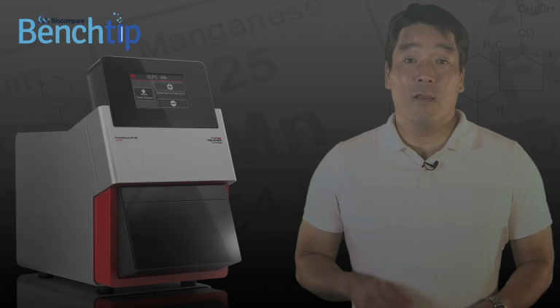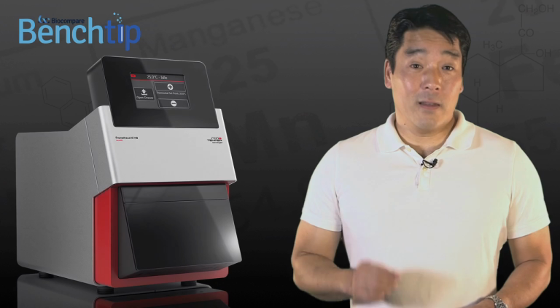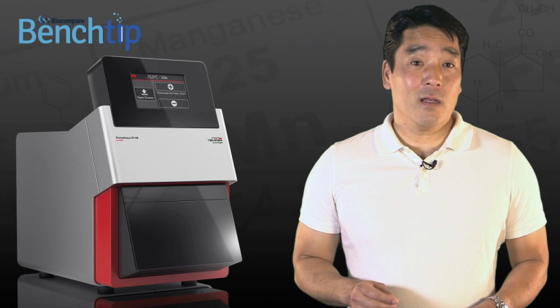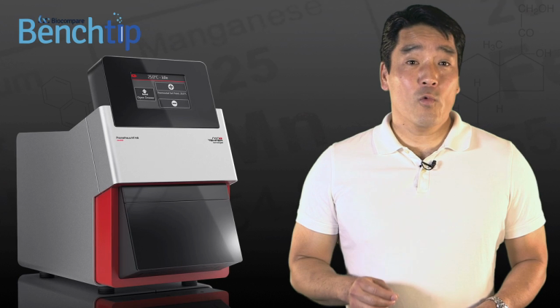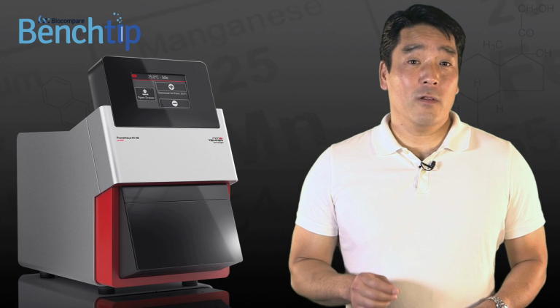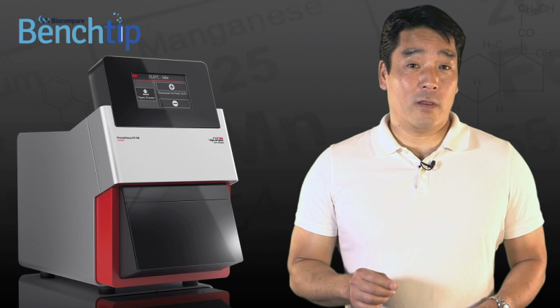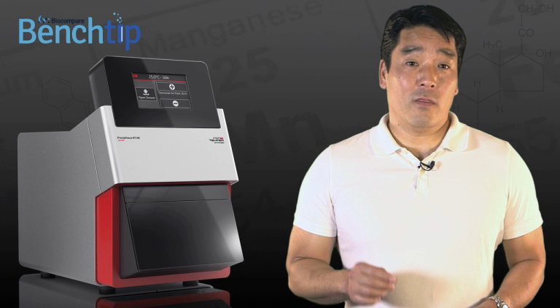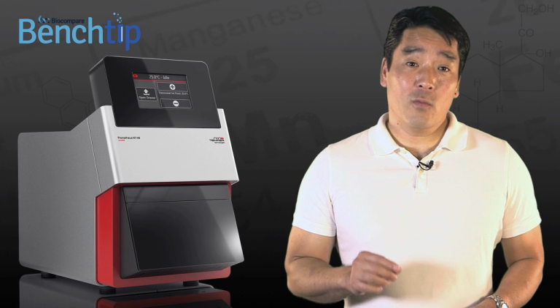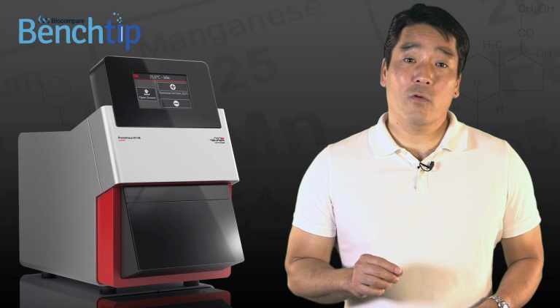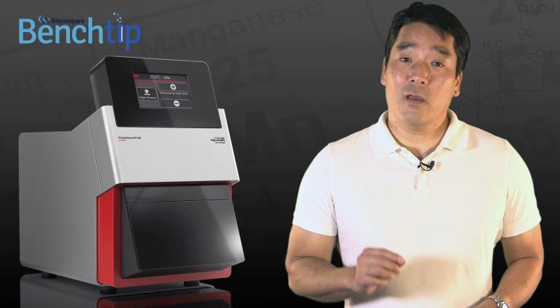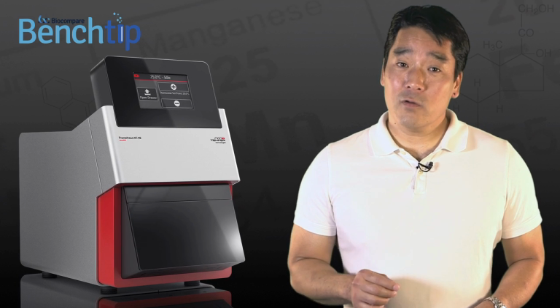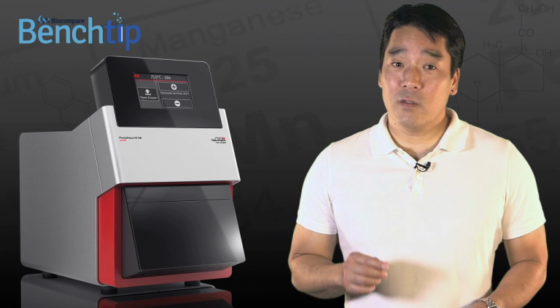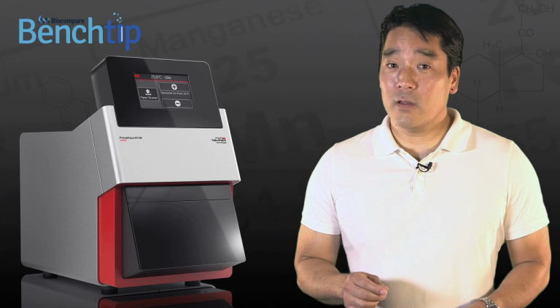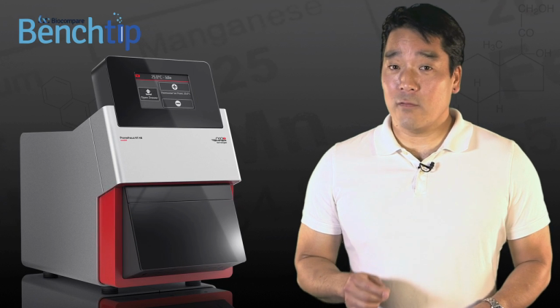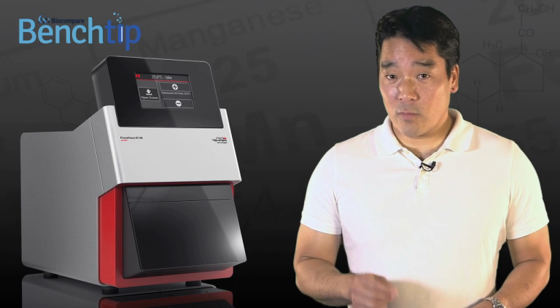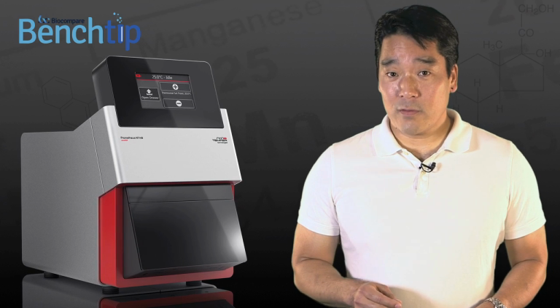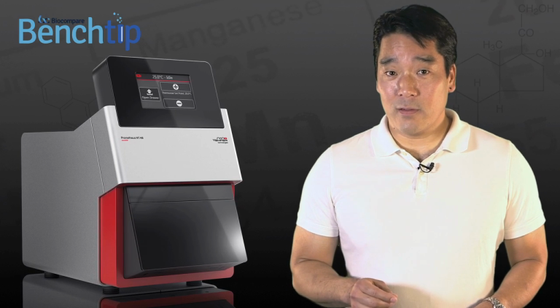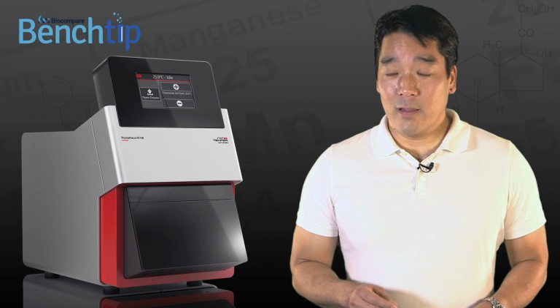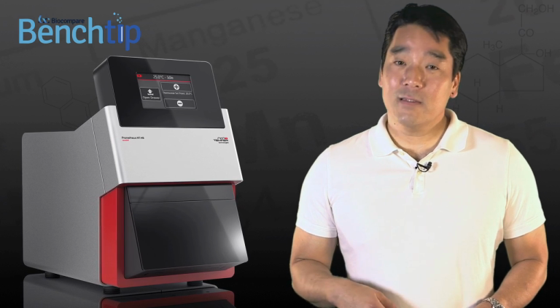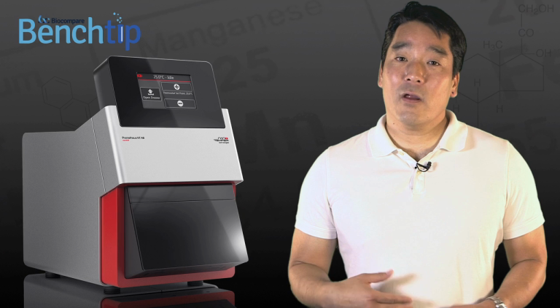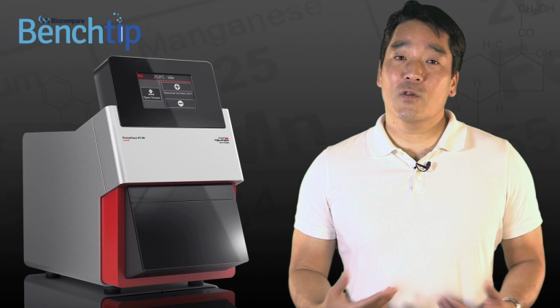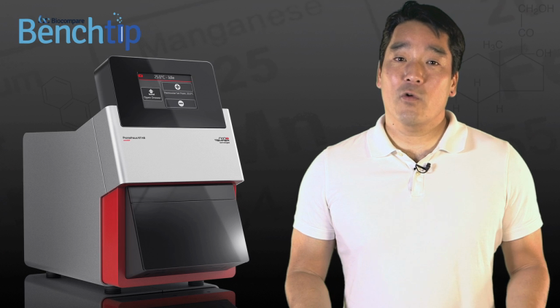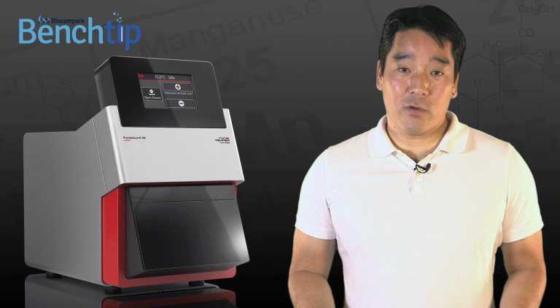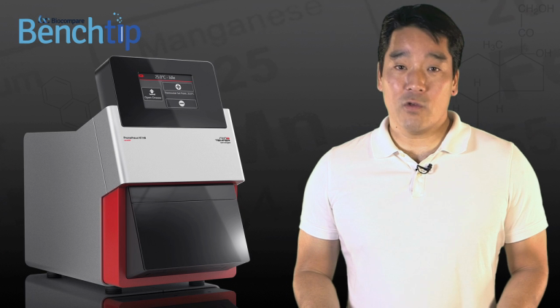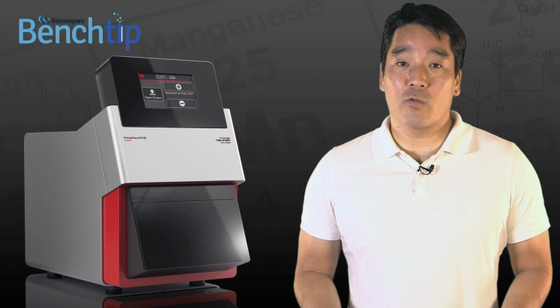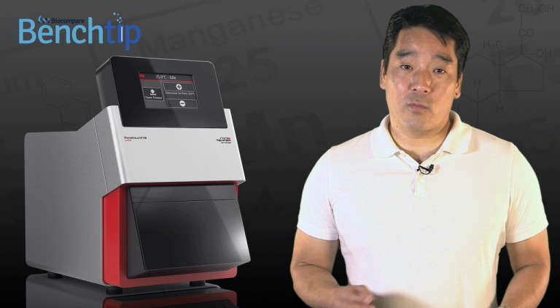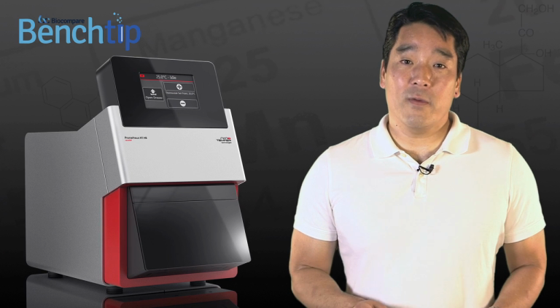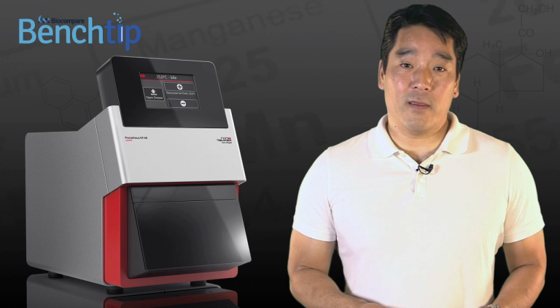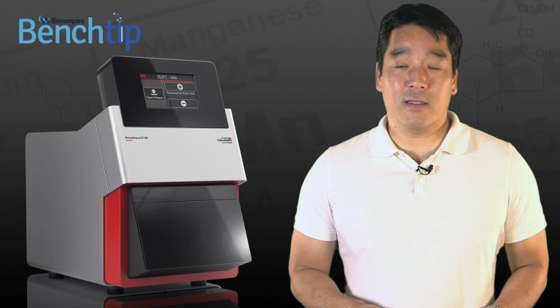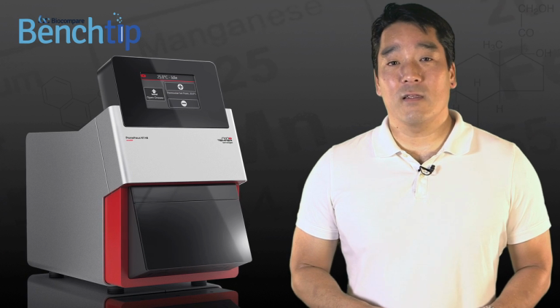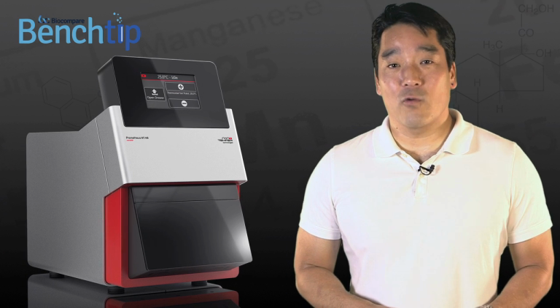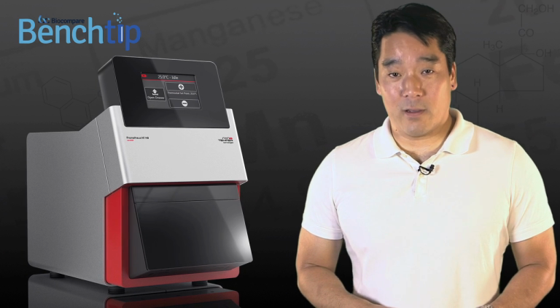The next time you want to look at the thermal or chemical stability of your protein, consider how much more you can do with the Prometheus NT48.